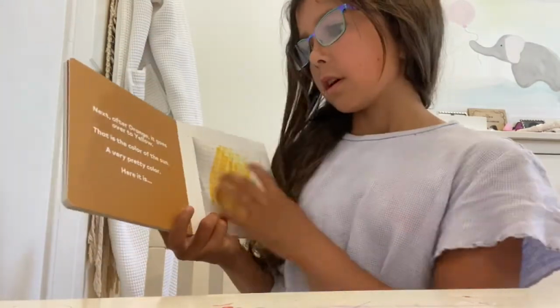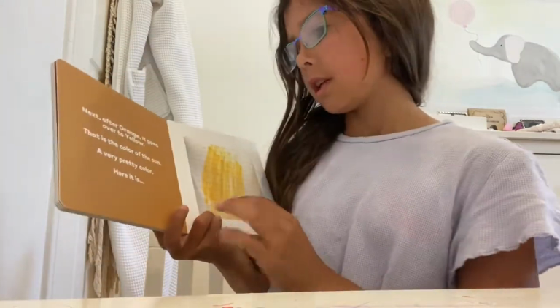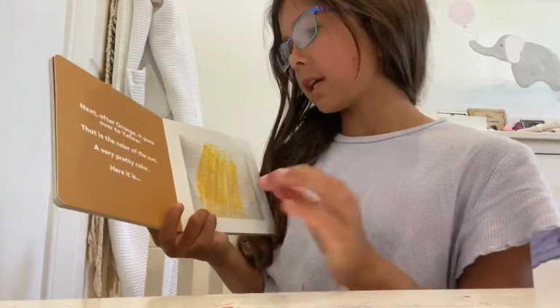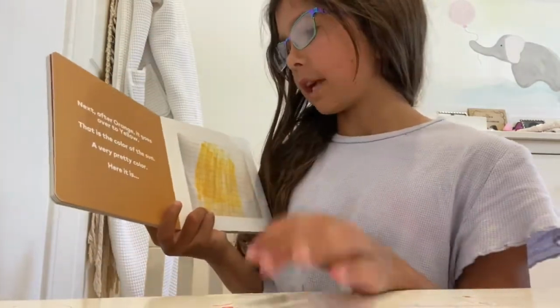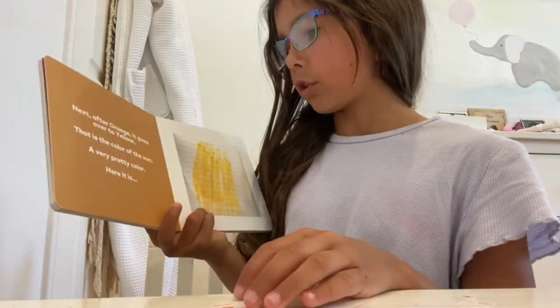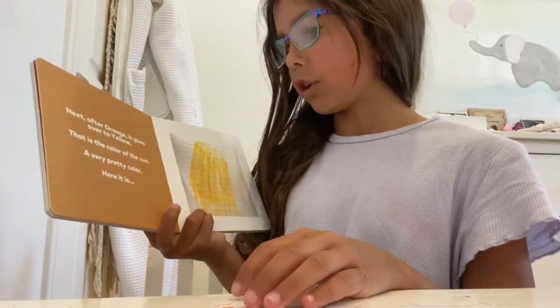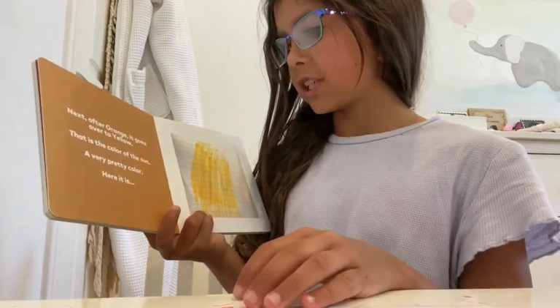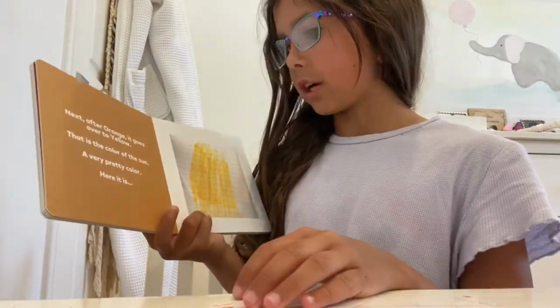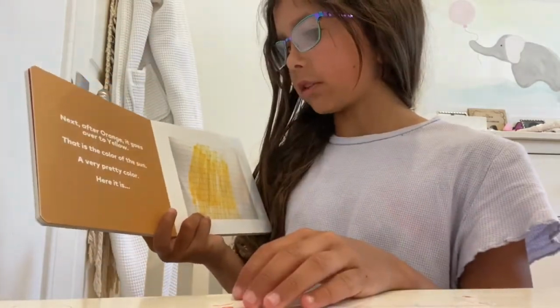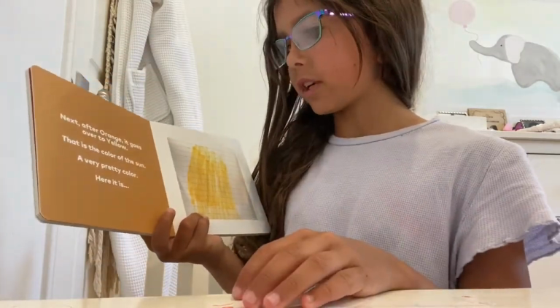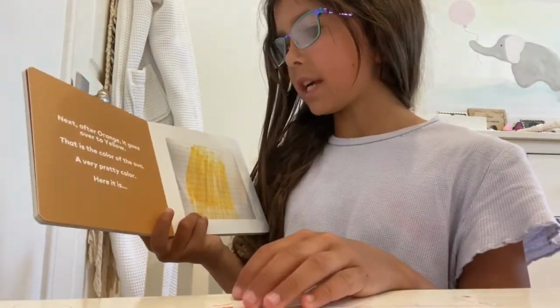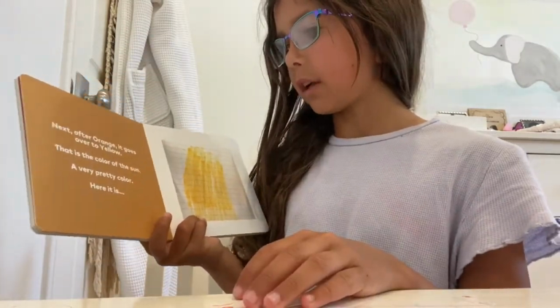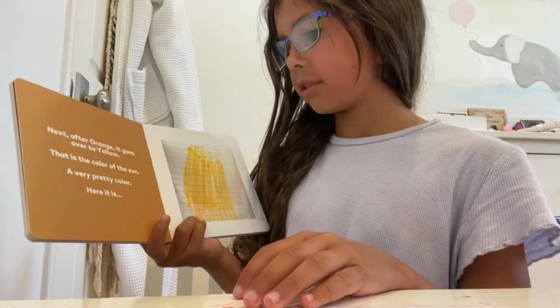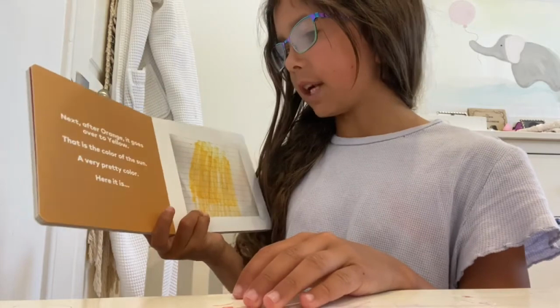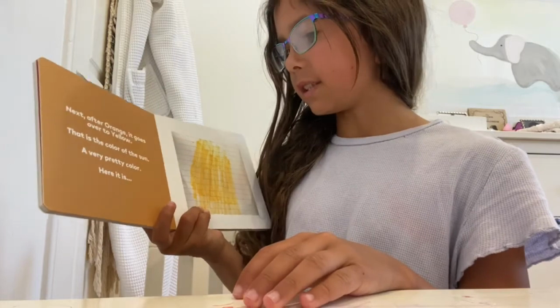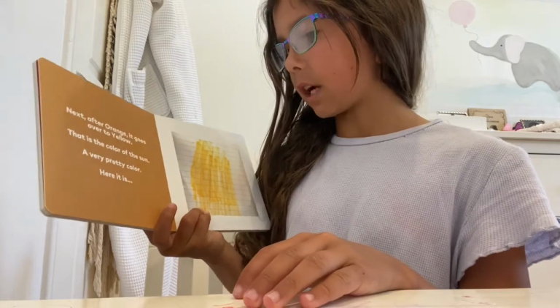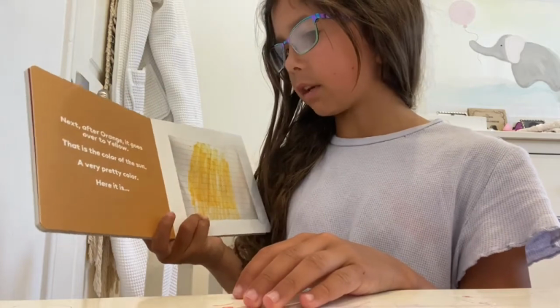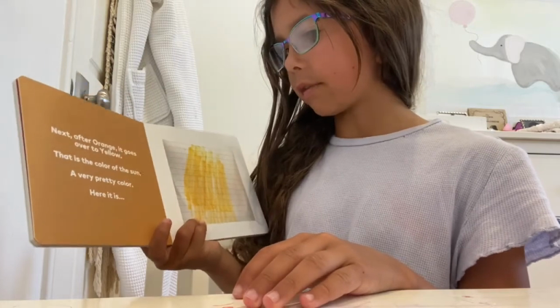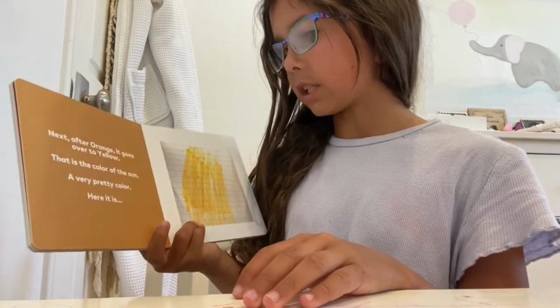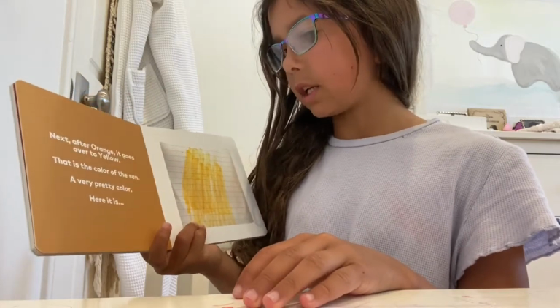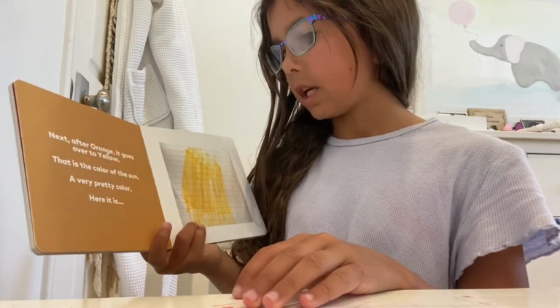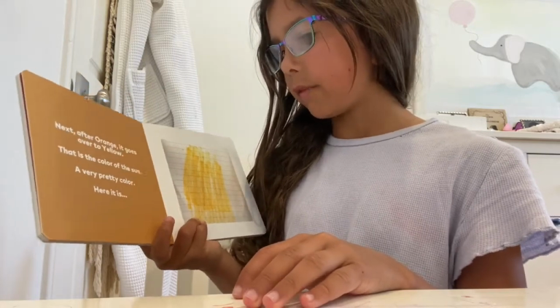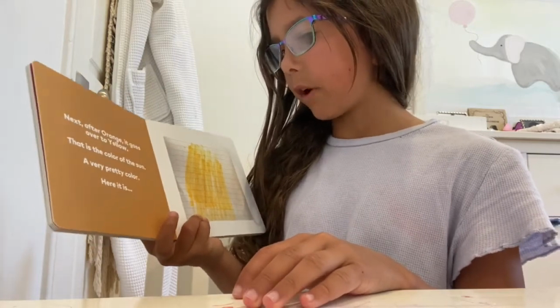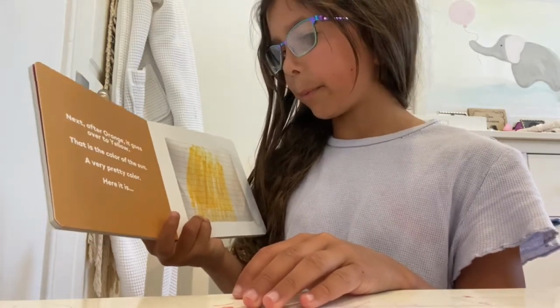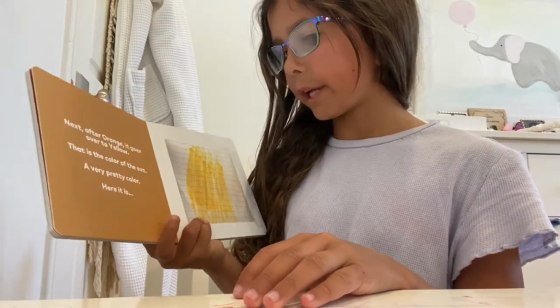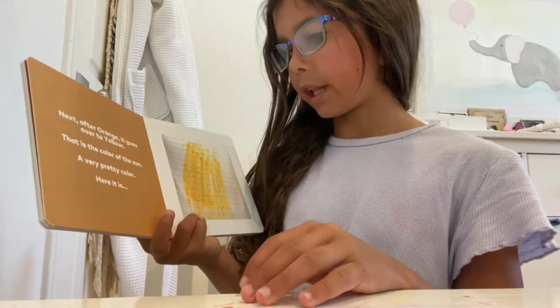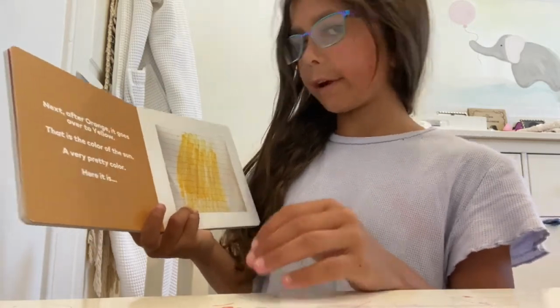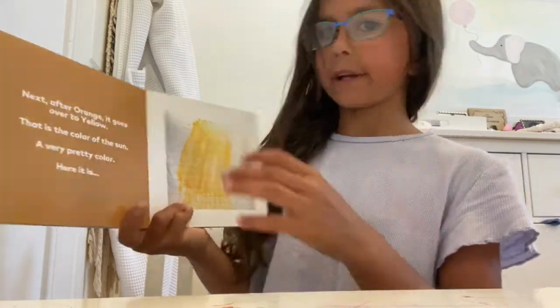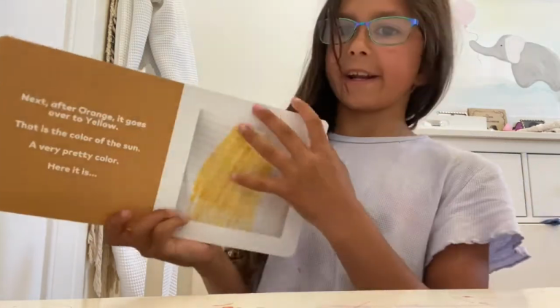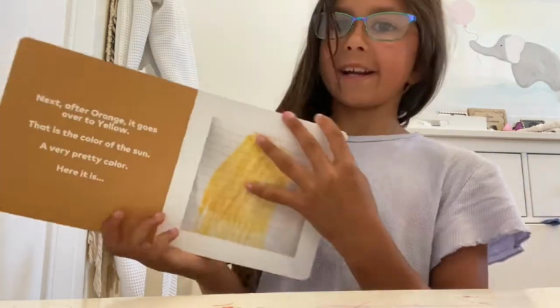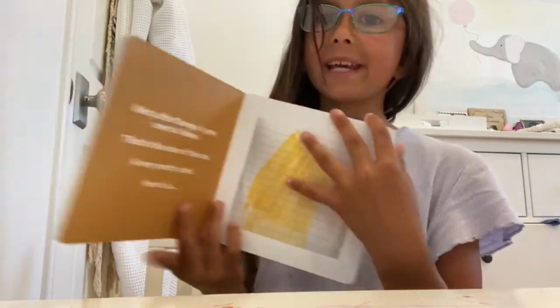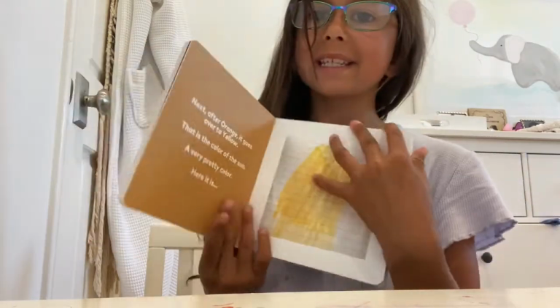Next after orange, it goes over to yellow. That is the color of a sun. A very pretty color. Here it is.